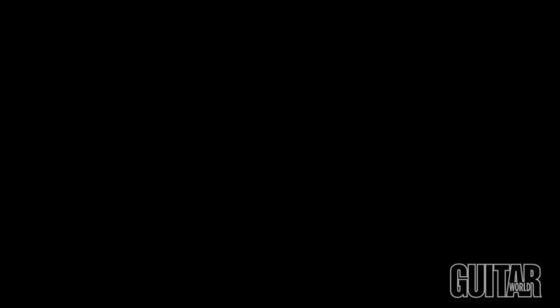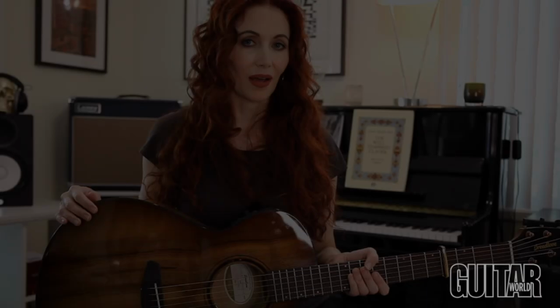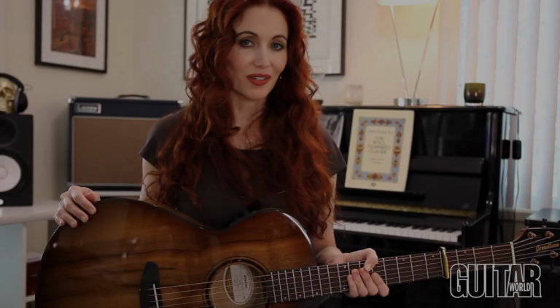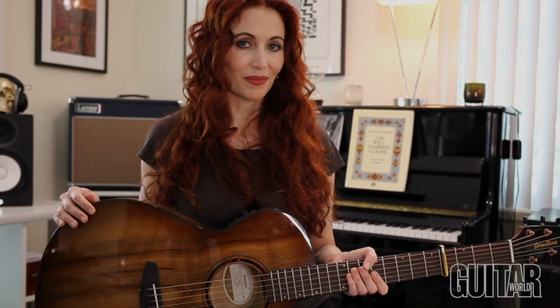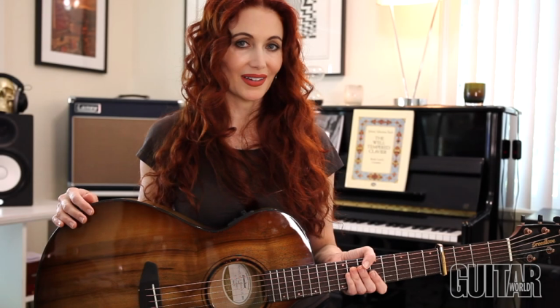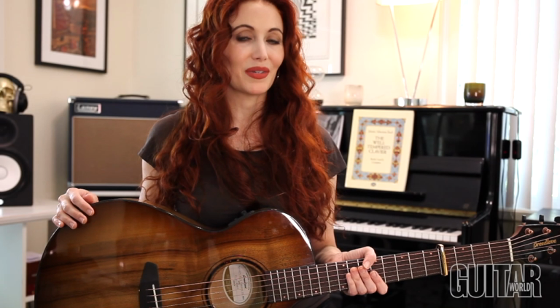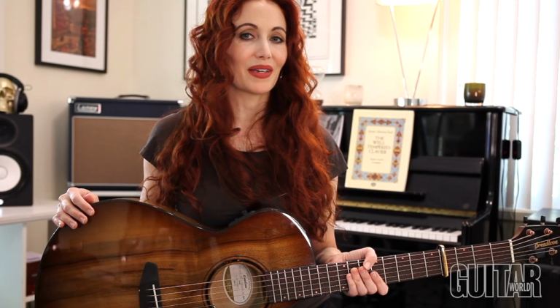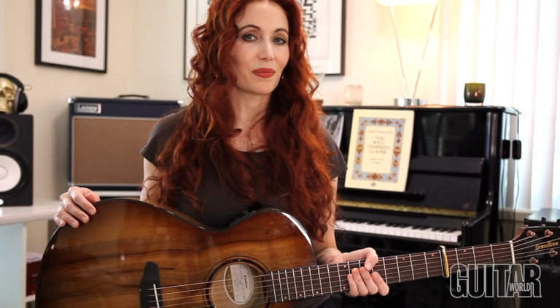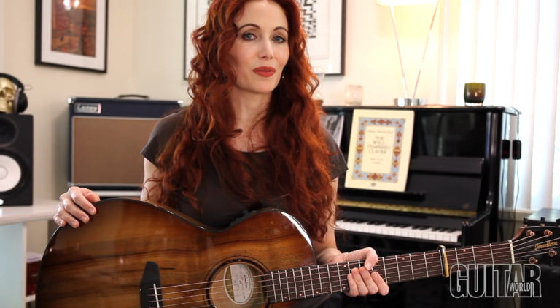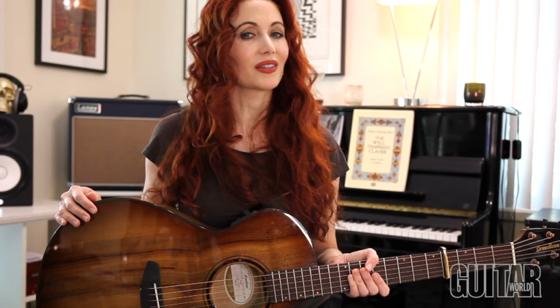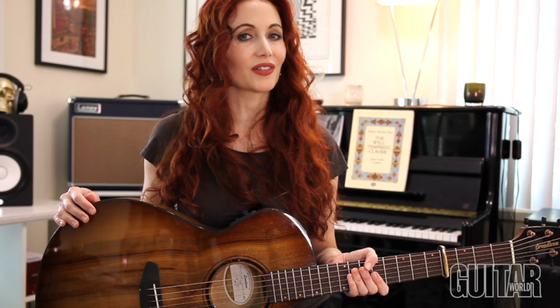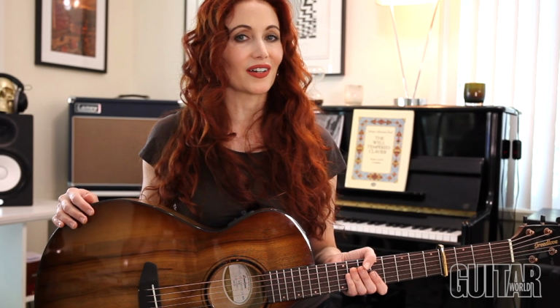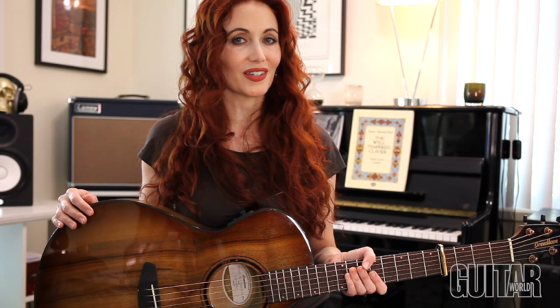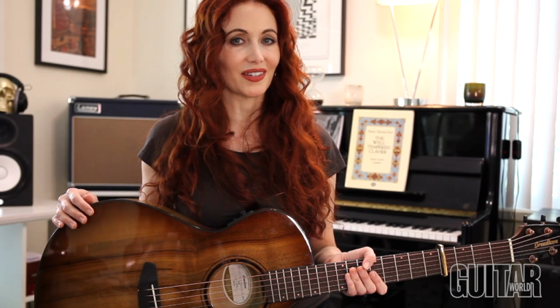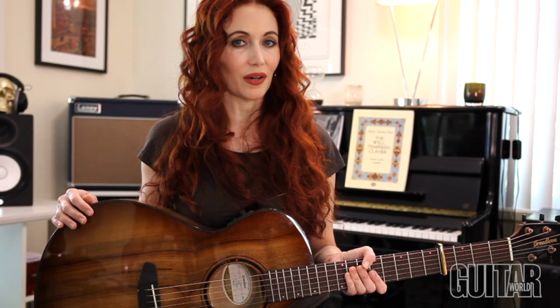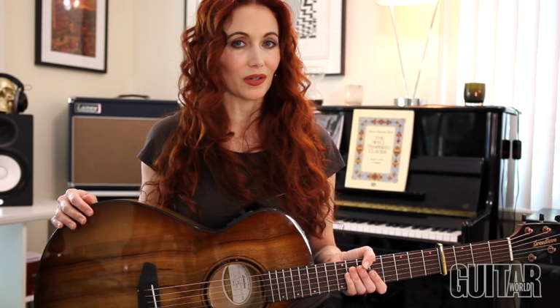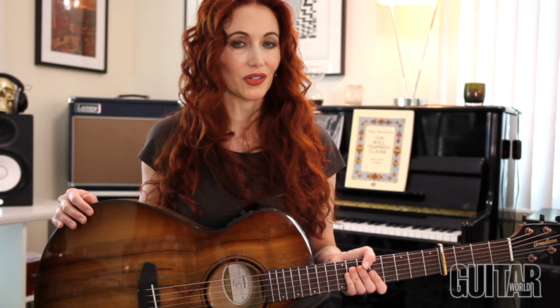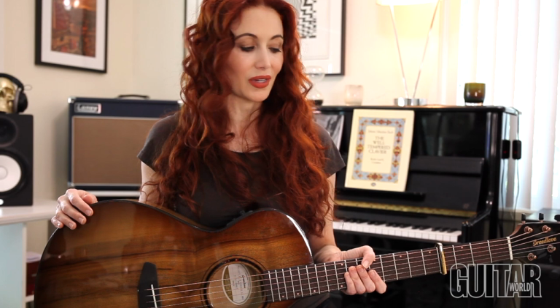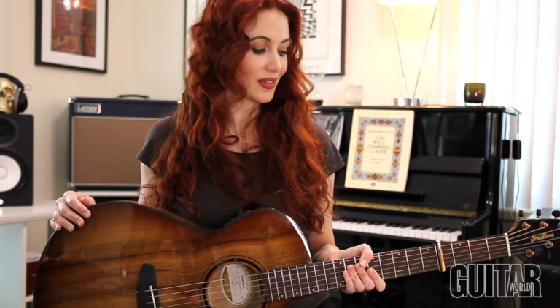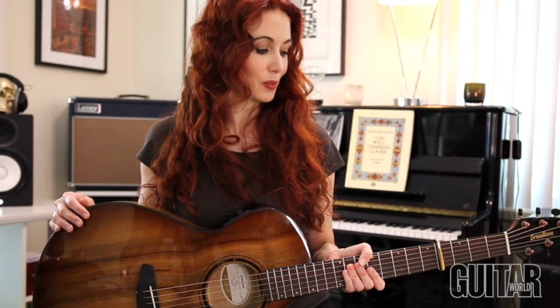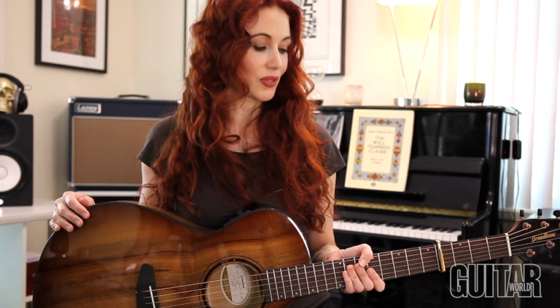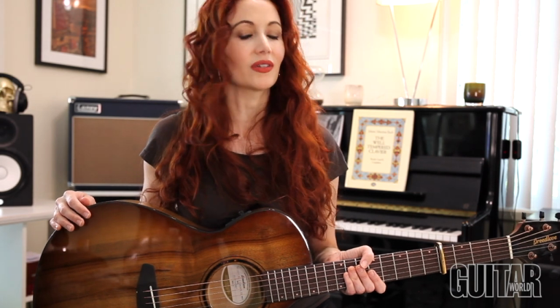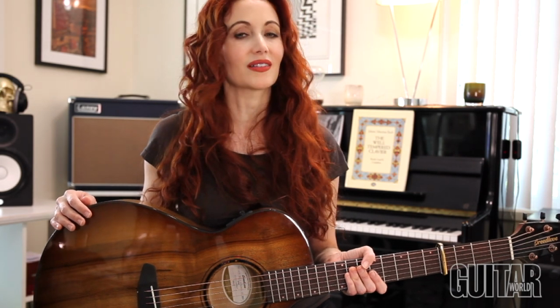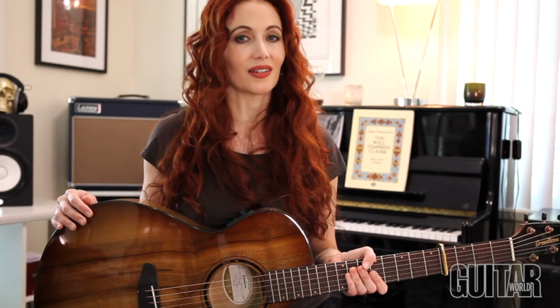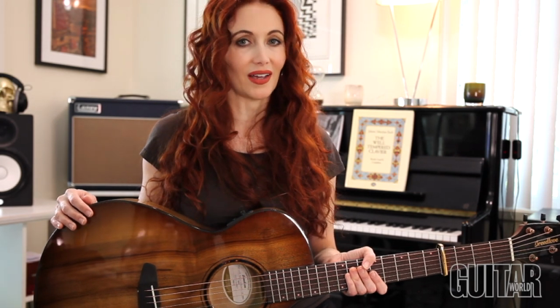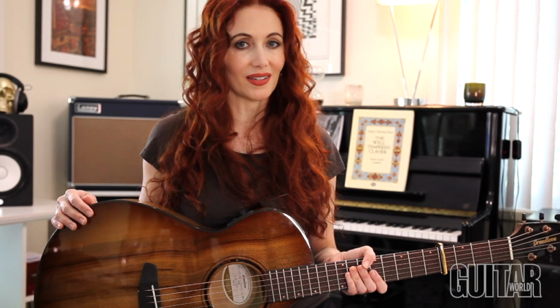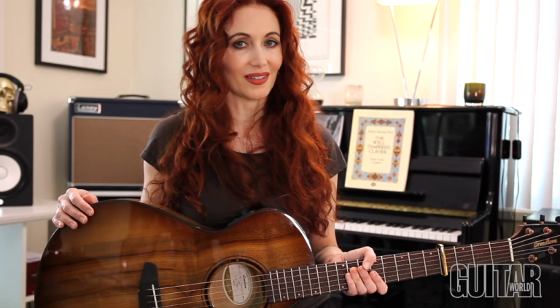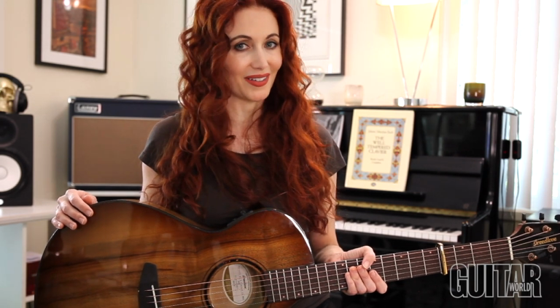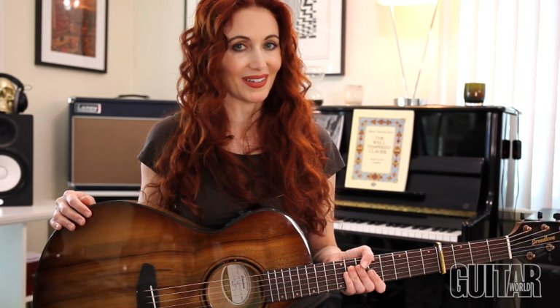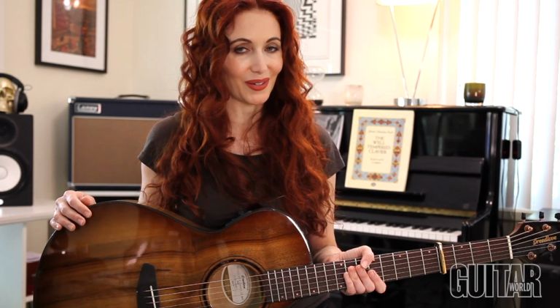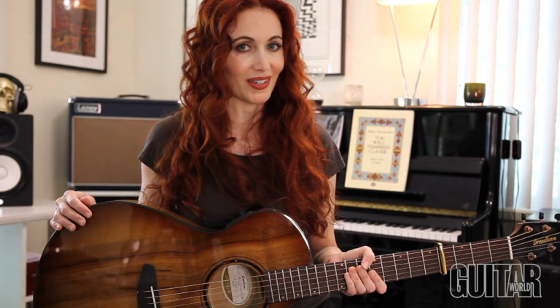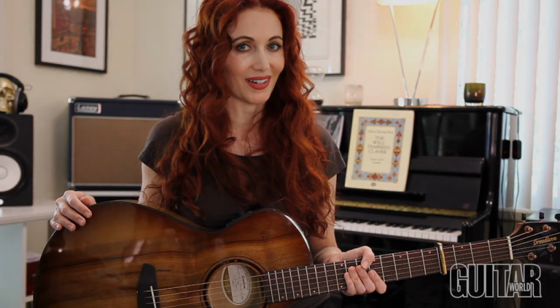I'm Gretchen Menn, and I'm teaming up with Breedlove Guitars and Guitar World to showcase this Pursuit Exotic S Series Acoustic Guitar.